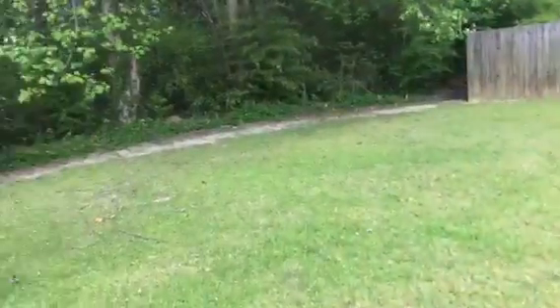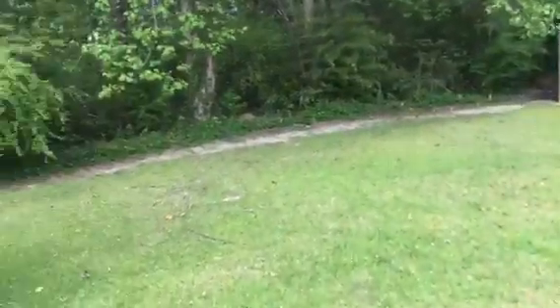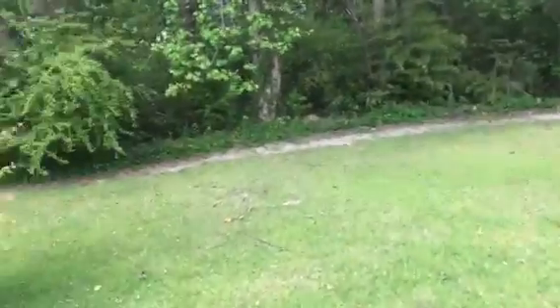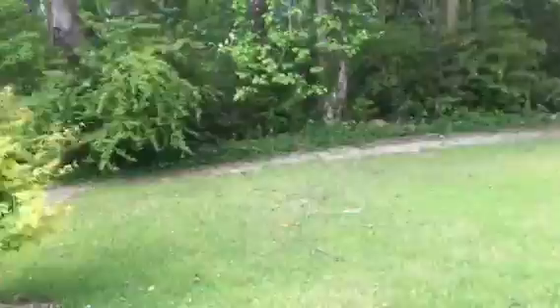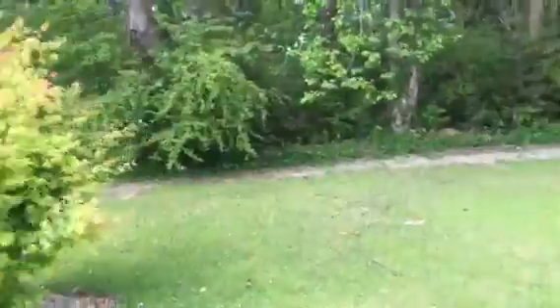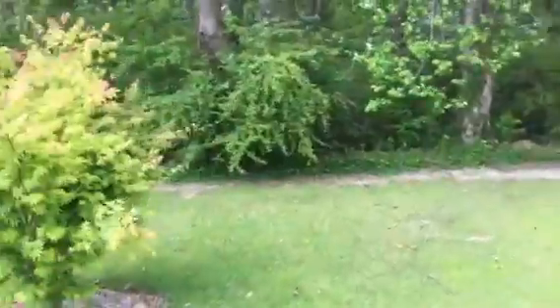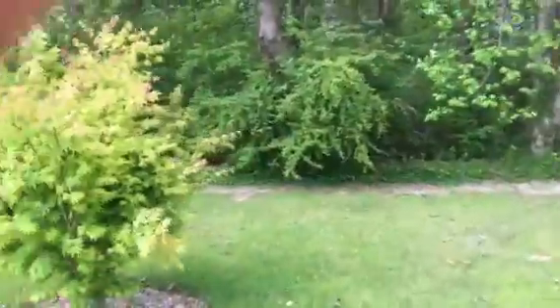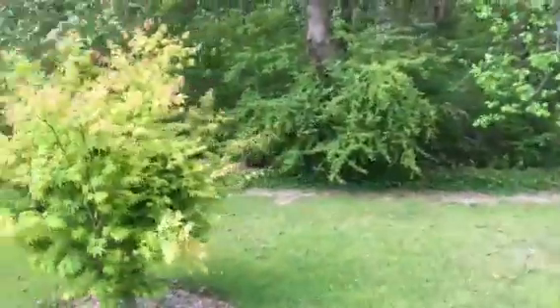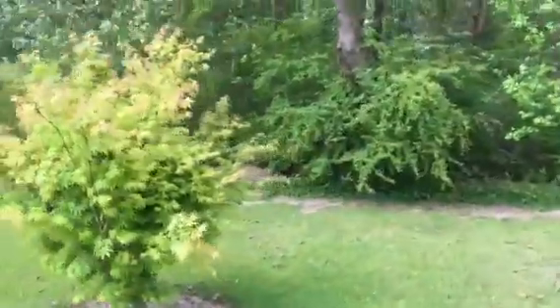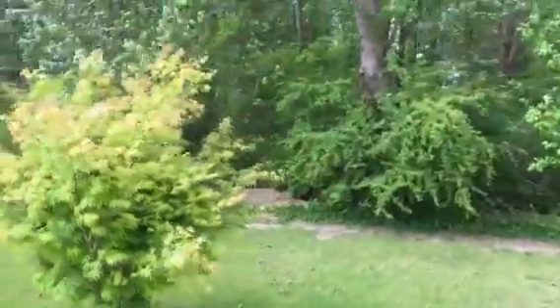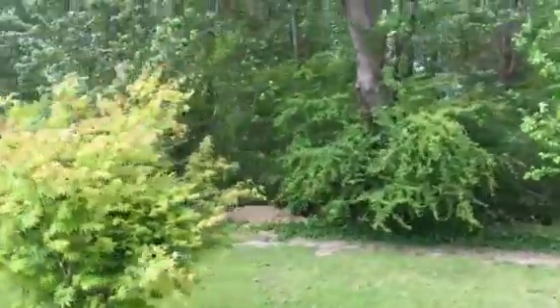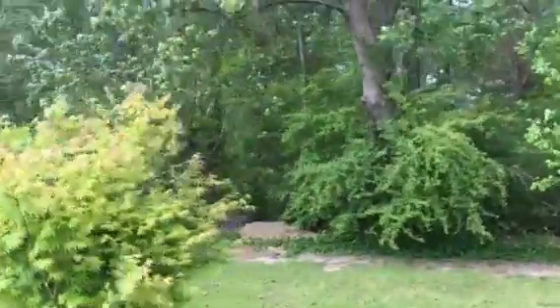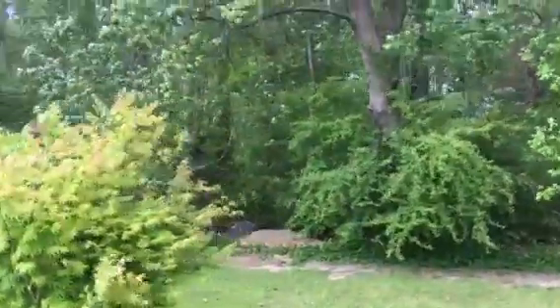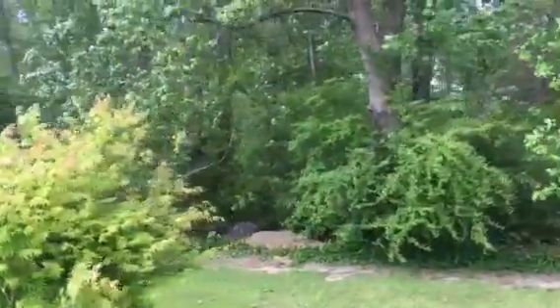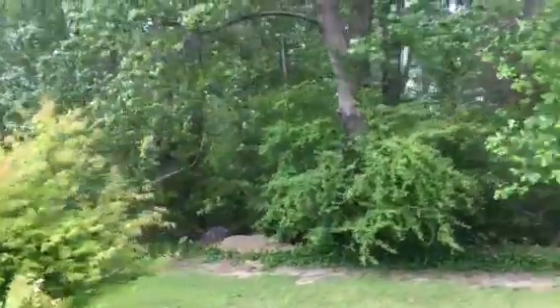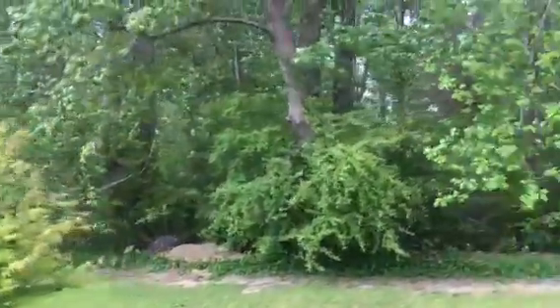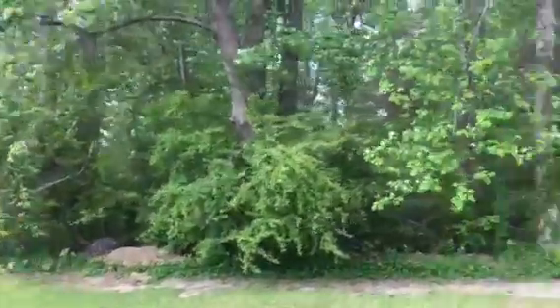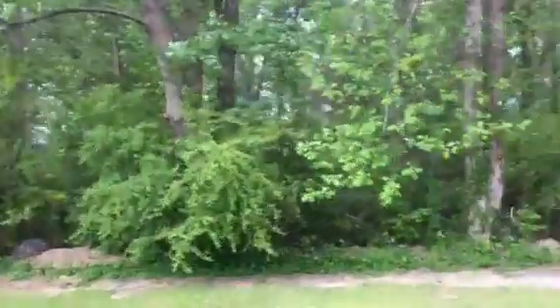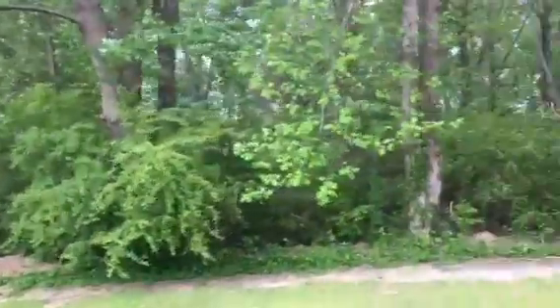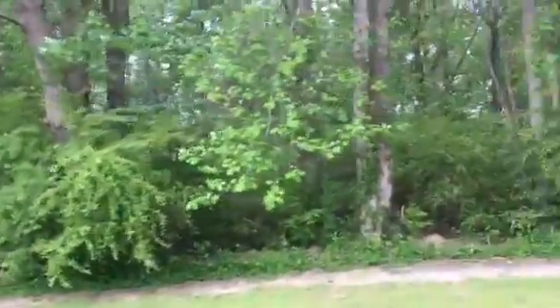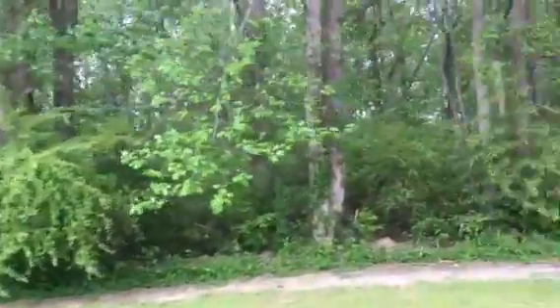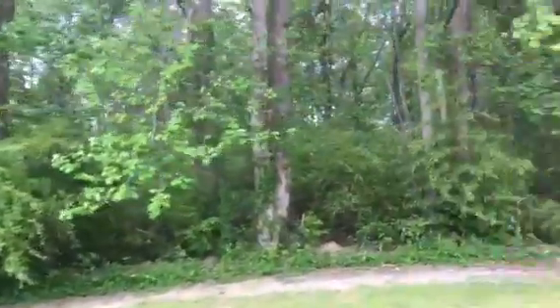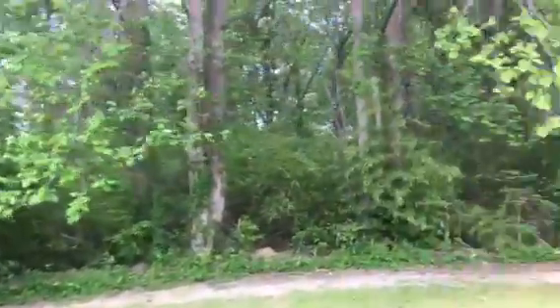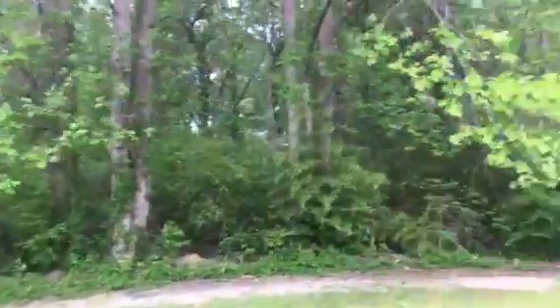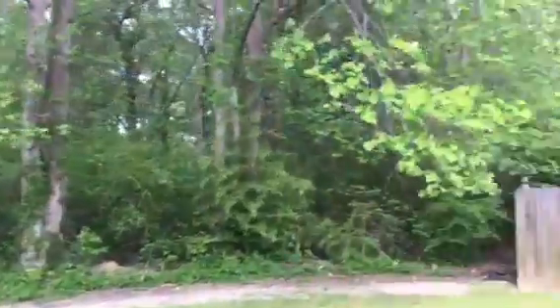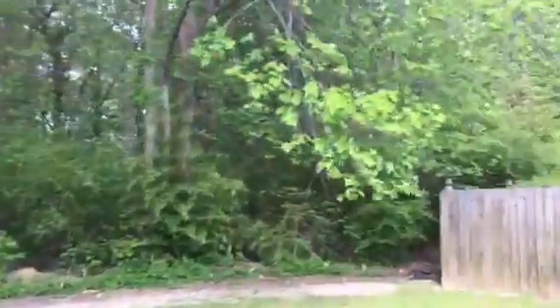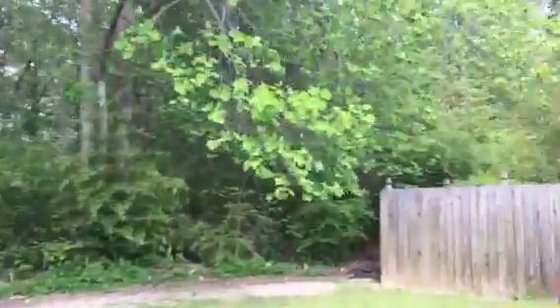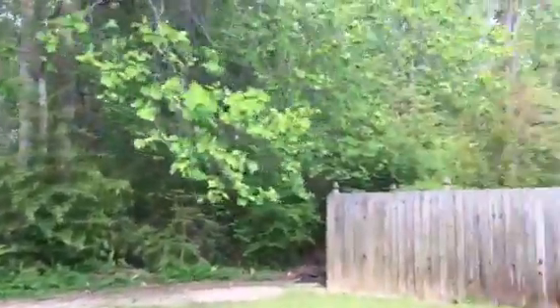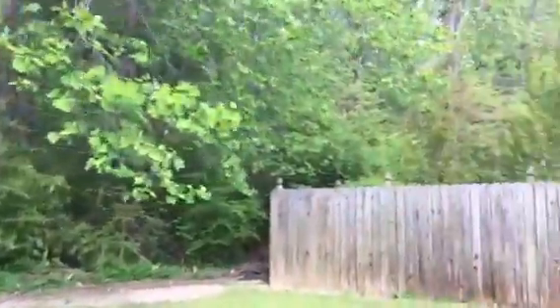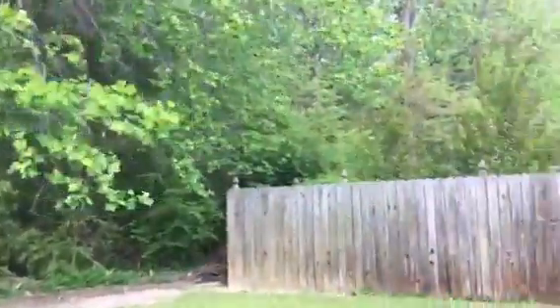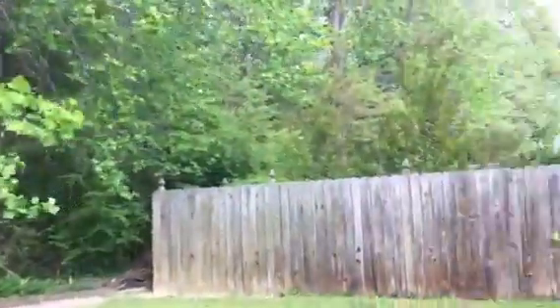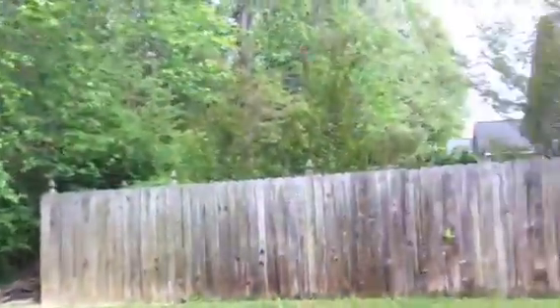Trees behind you, so you don't have anybody behind you. That's good from a privacy standpoint.